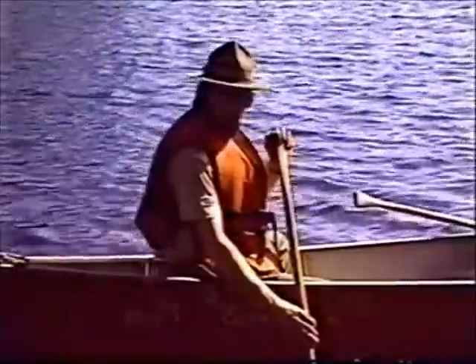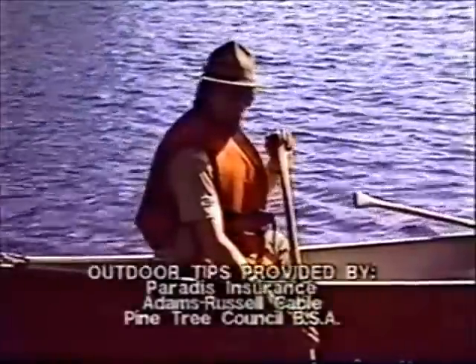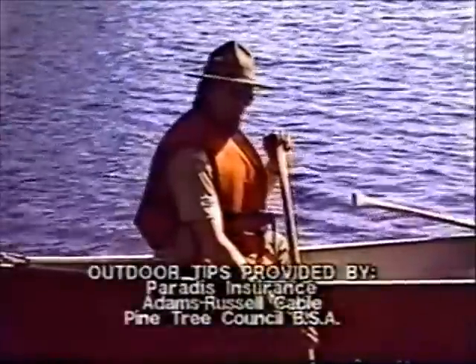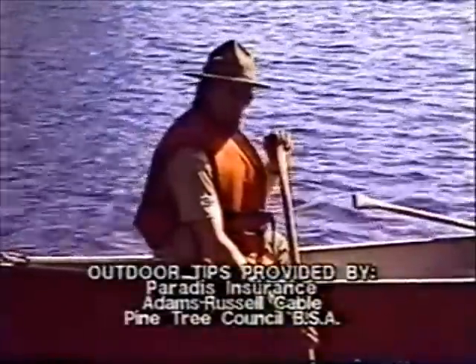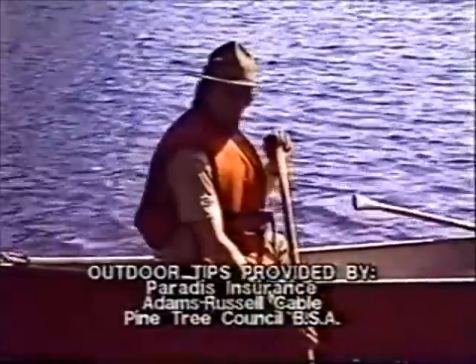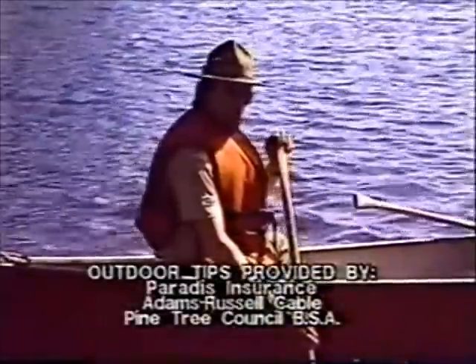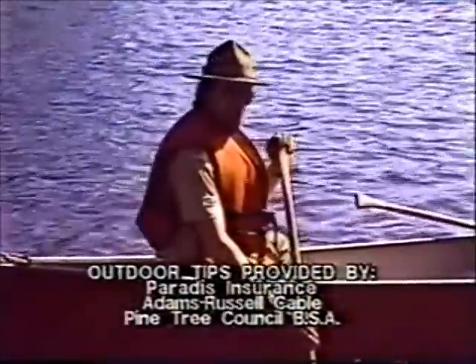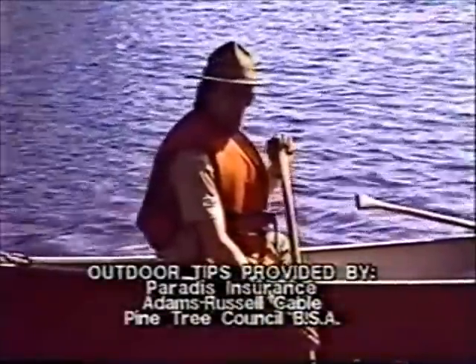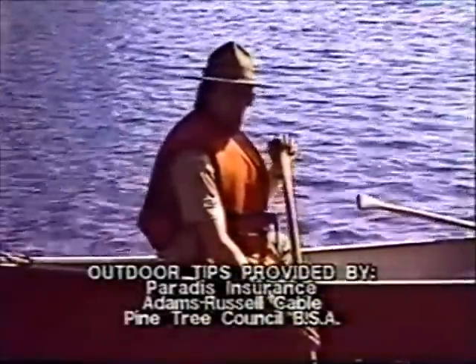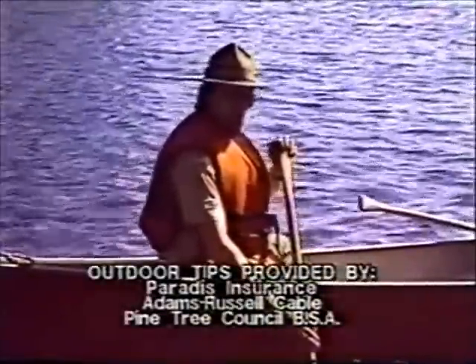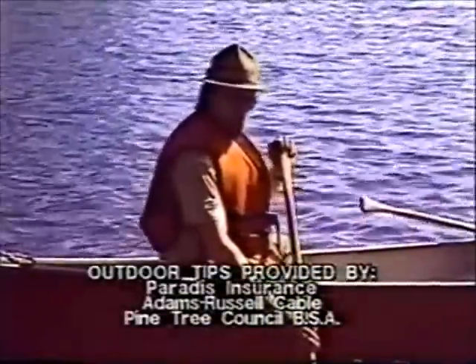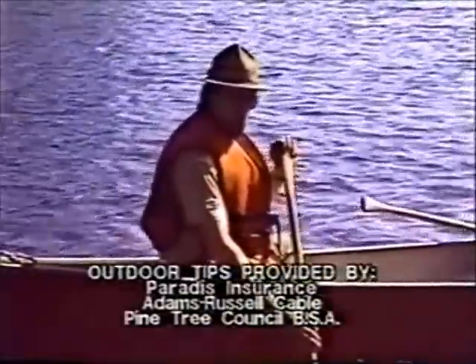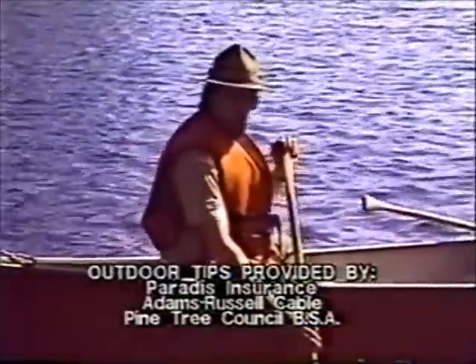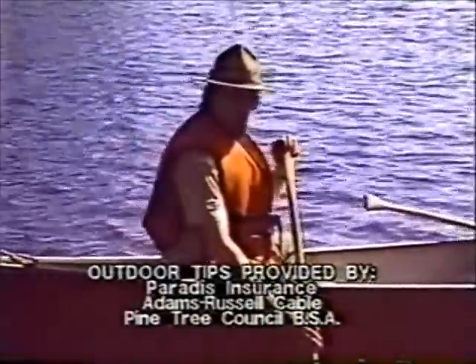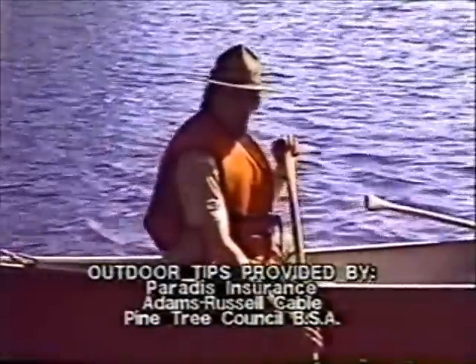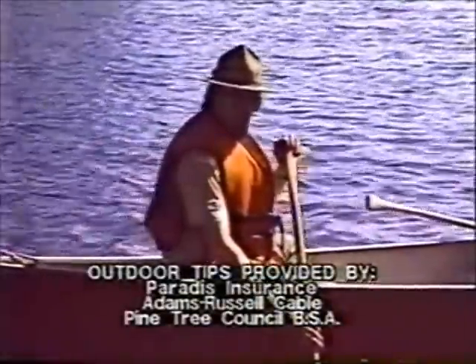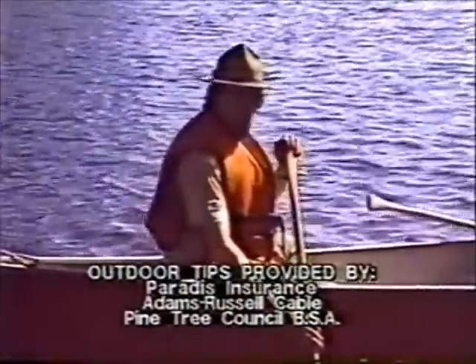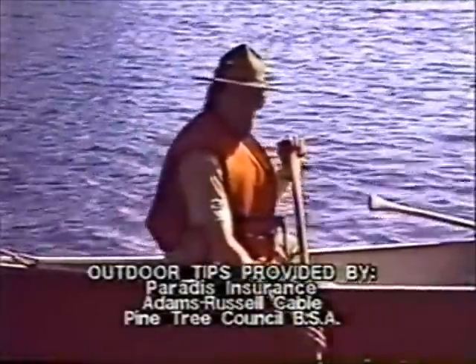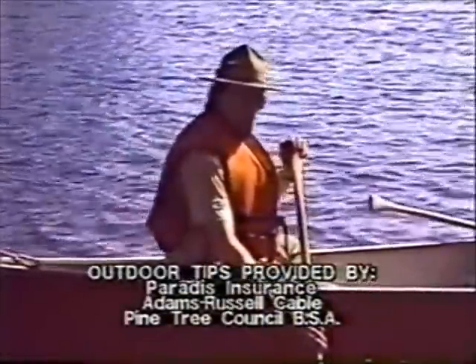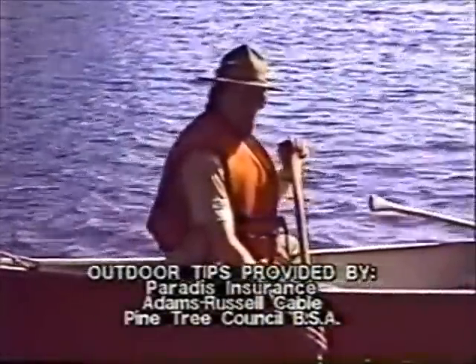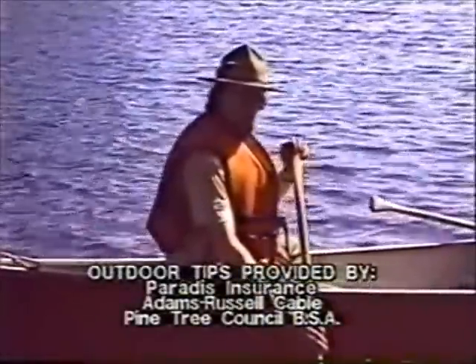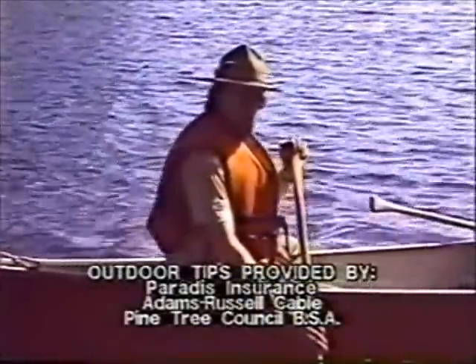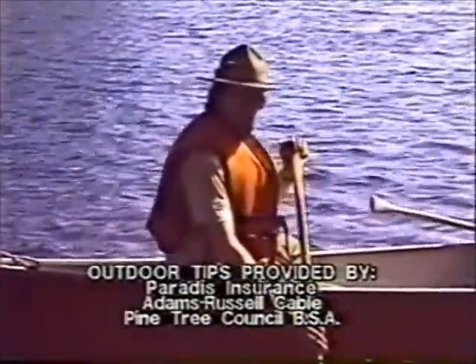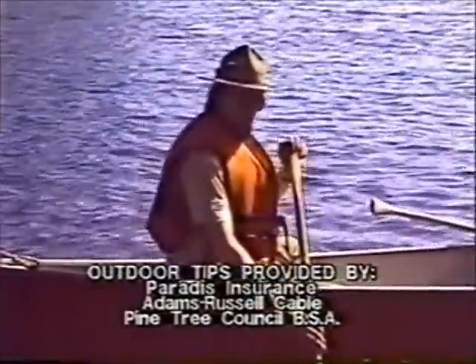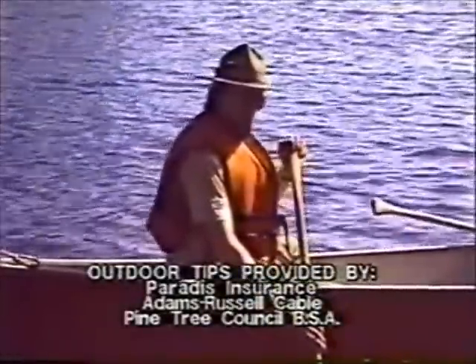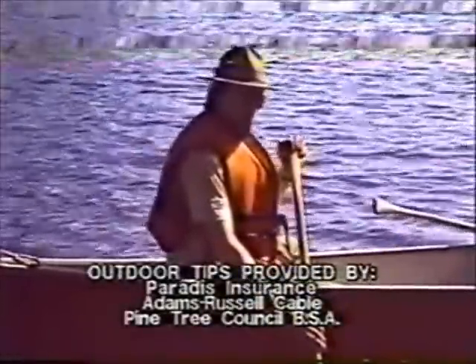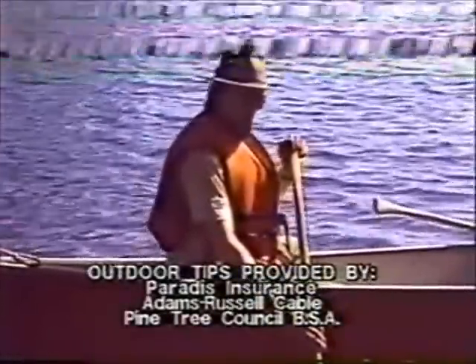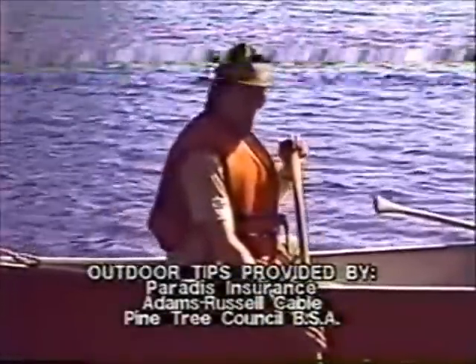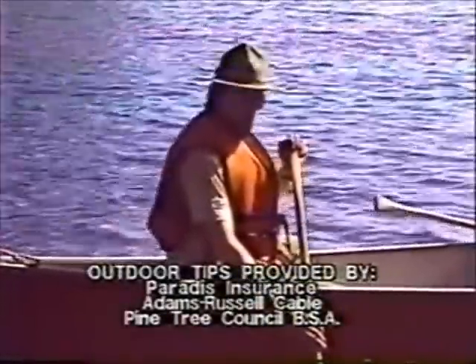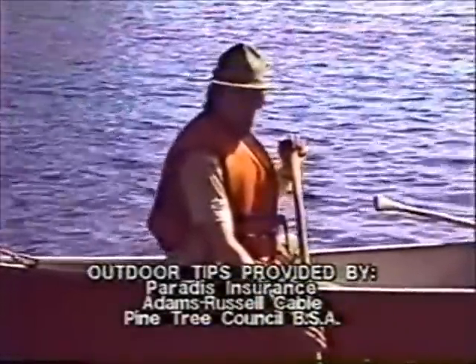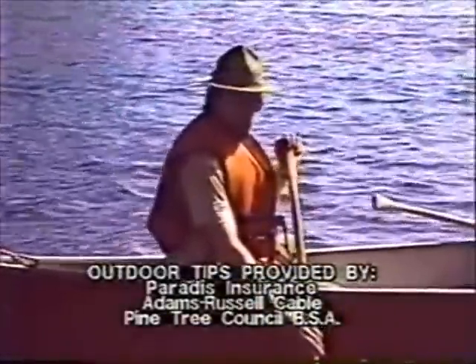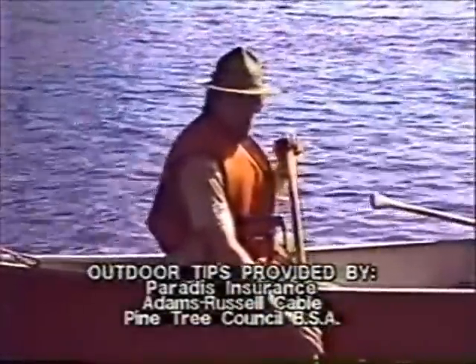Remember that choosing the right canoe can make traveling both safer and easier.